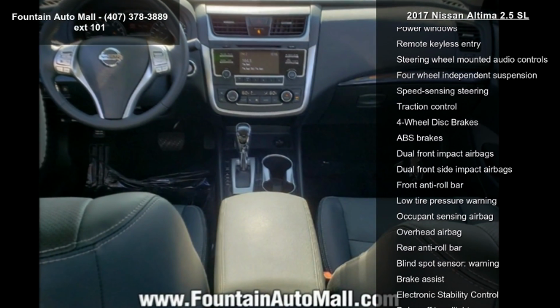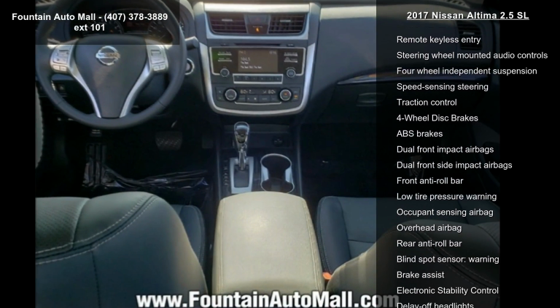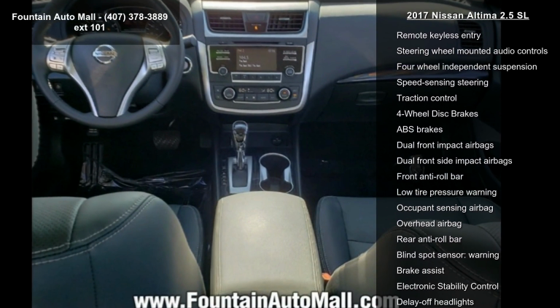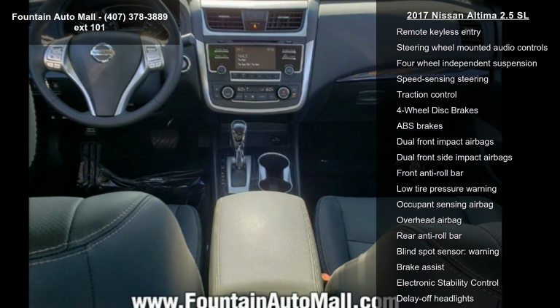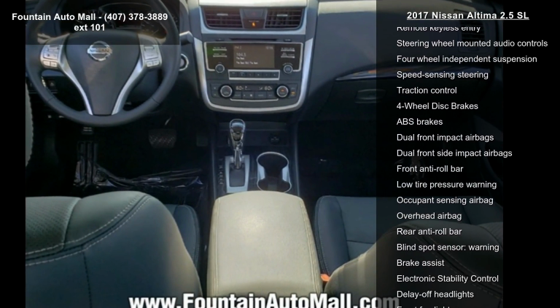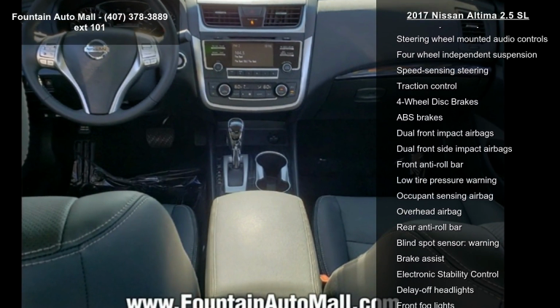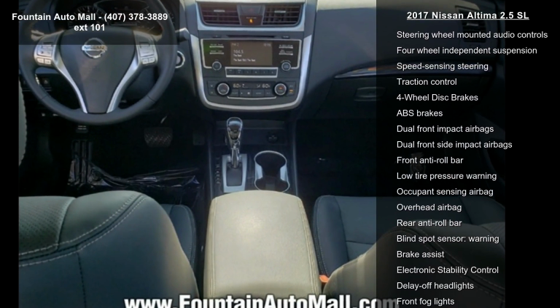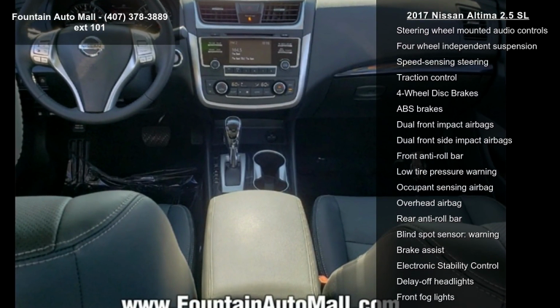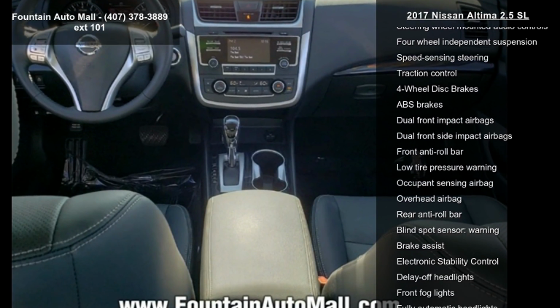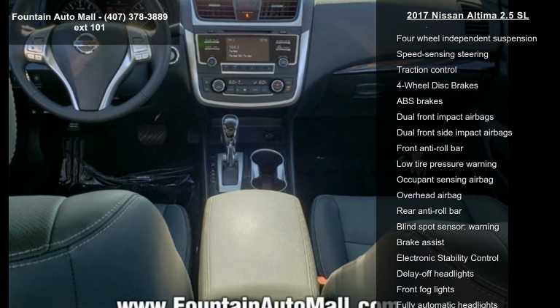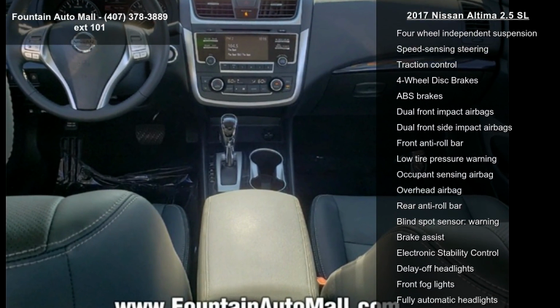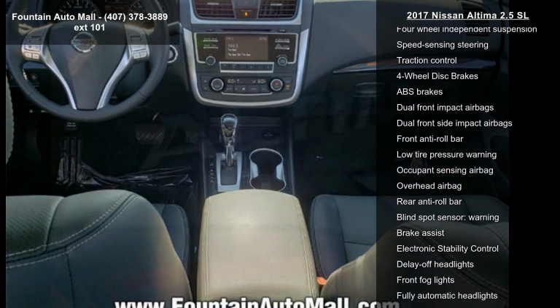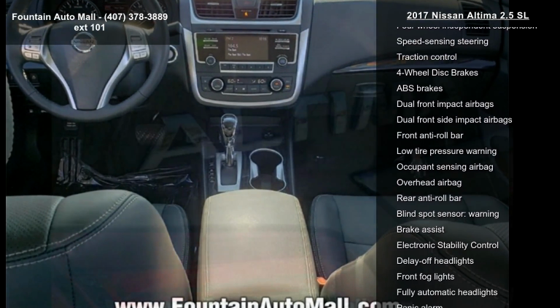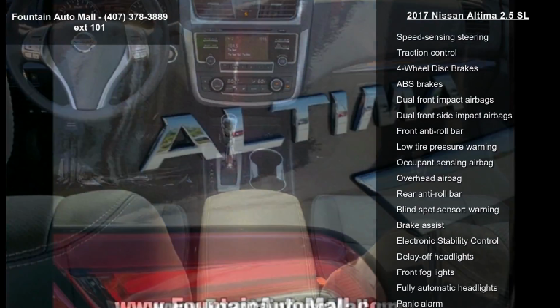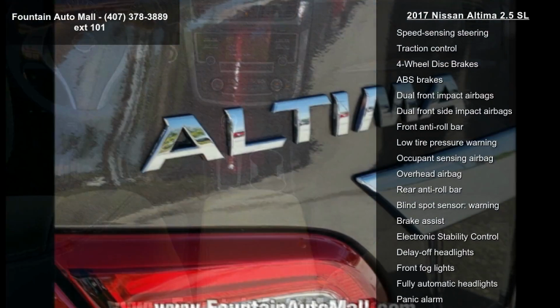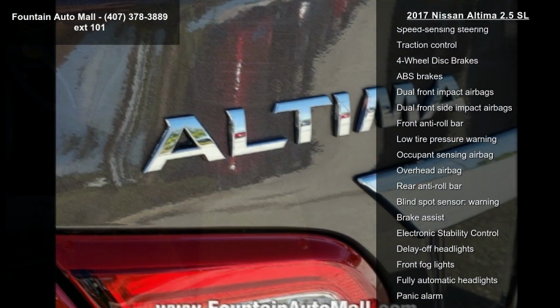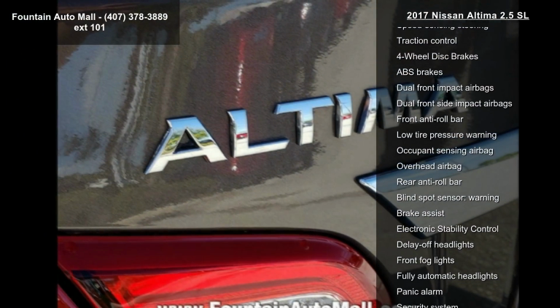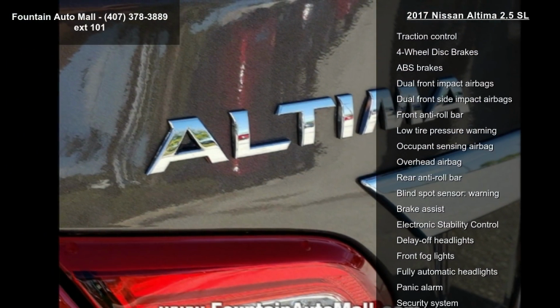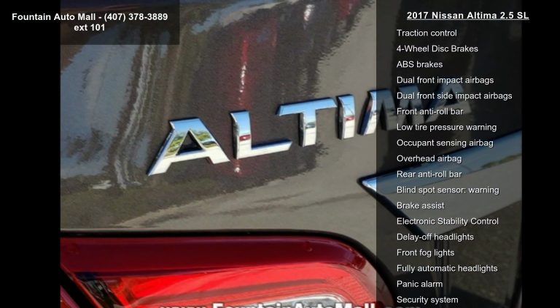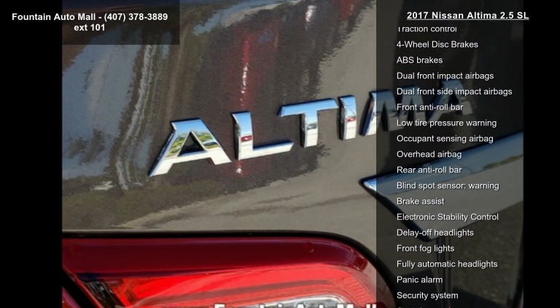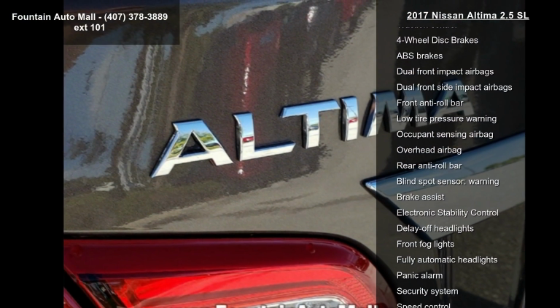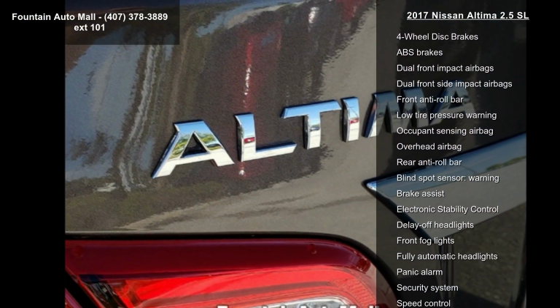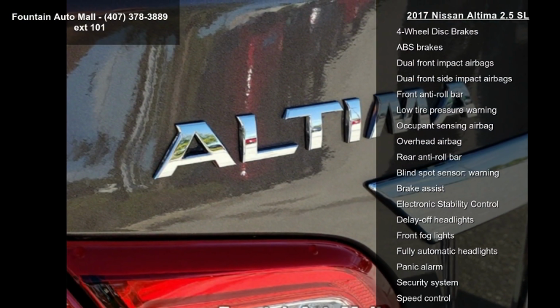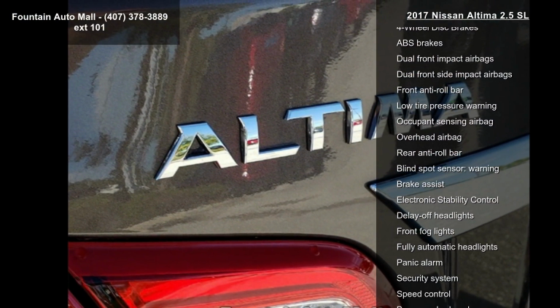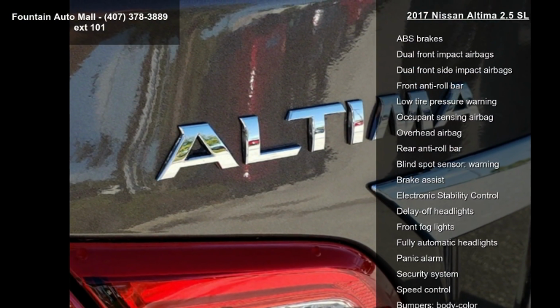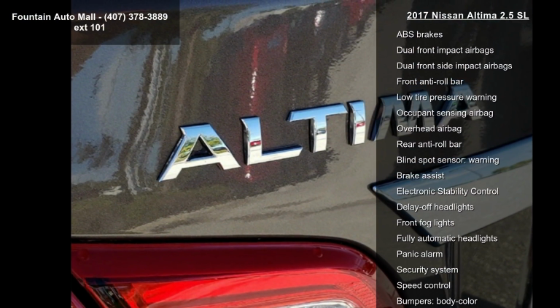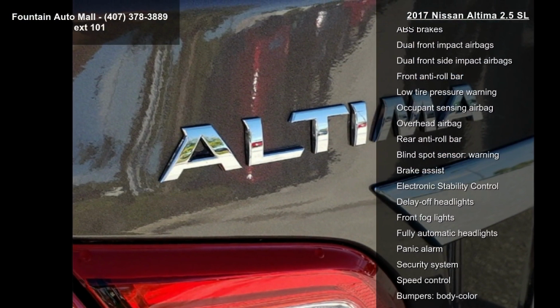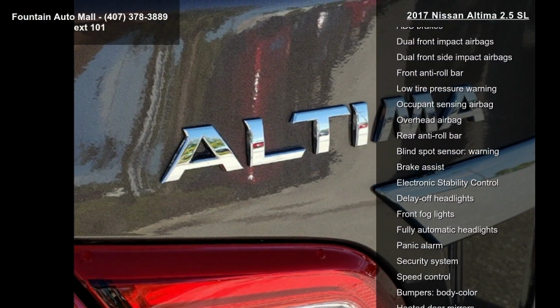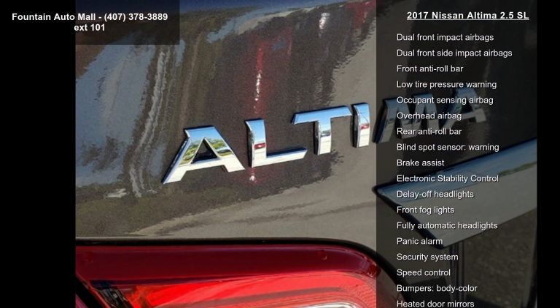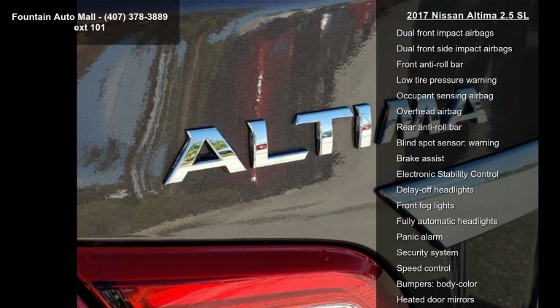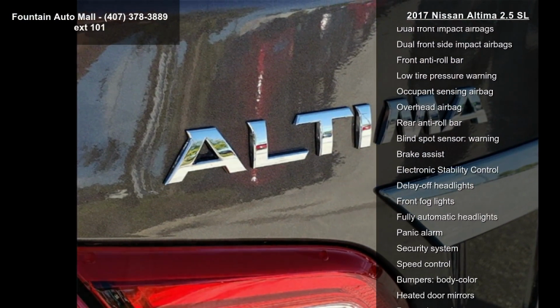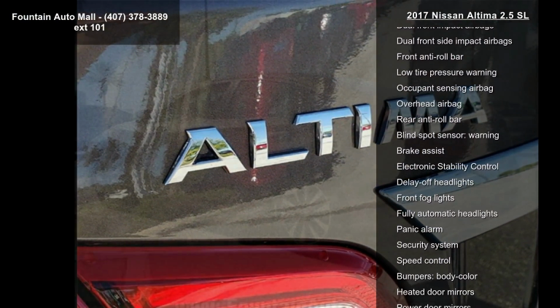Additional features include air conditioning, automatic temperature control, front dual-zone AC, and a rear window defroster.